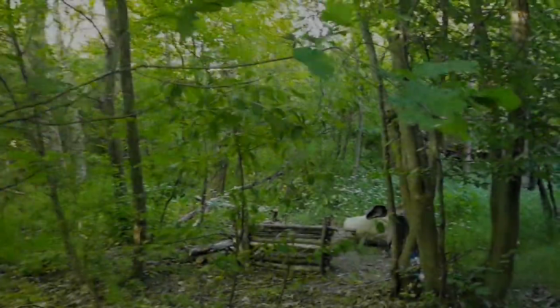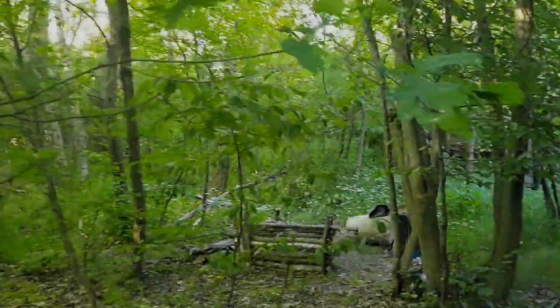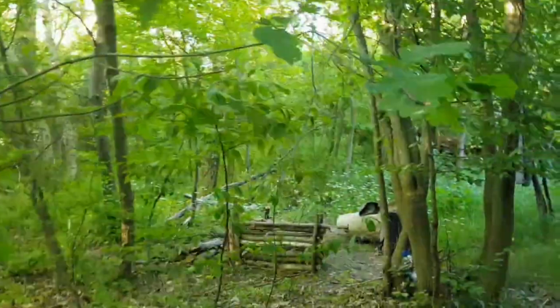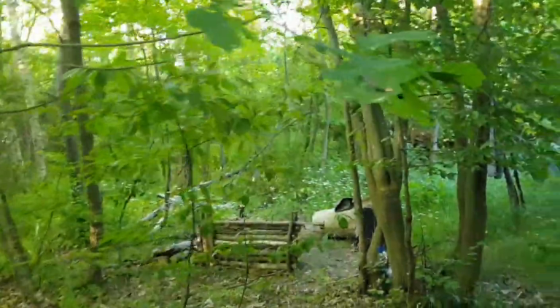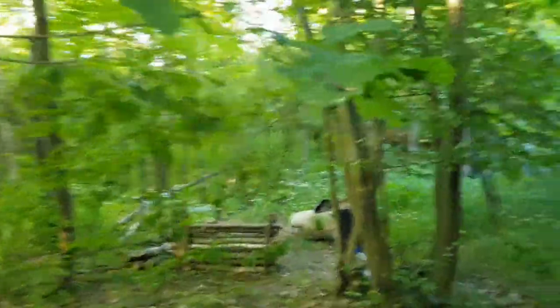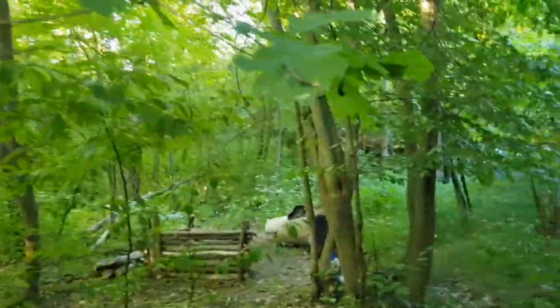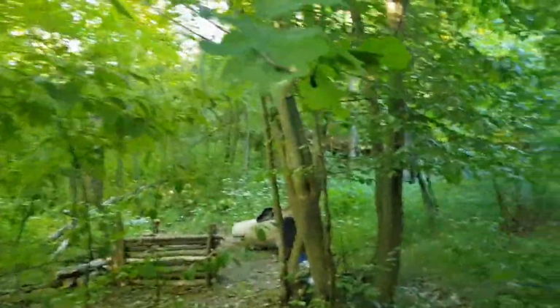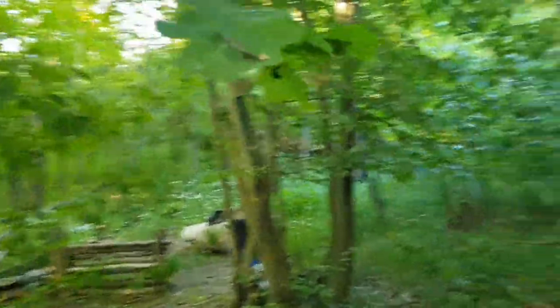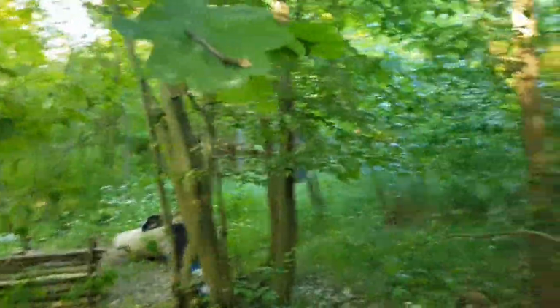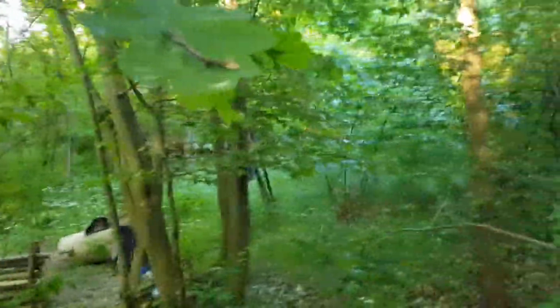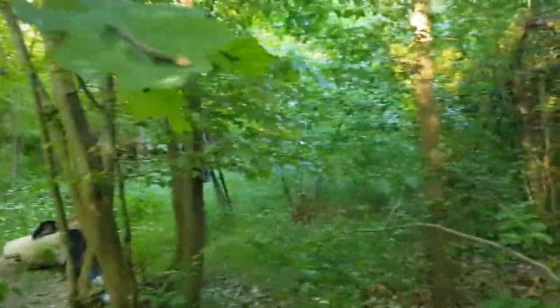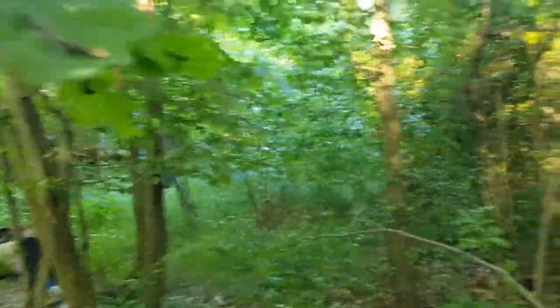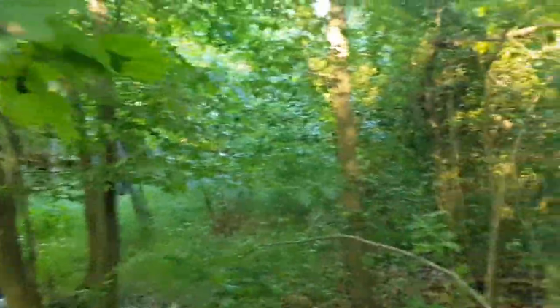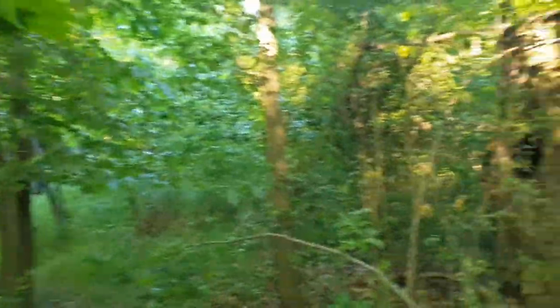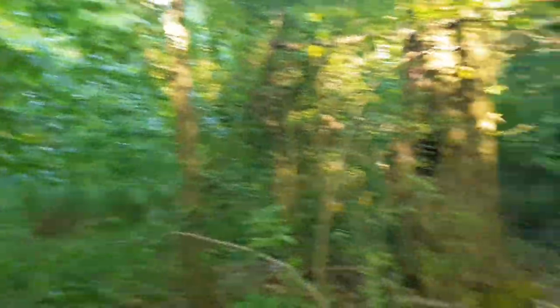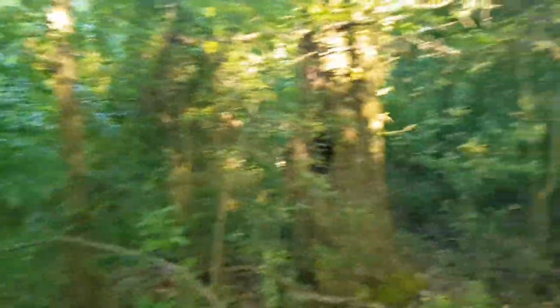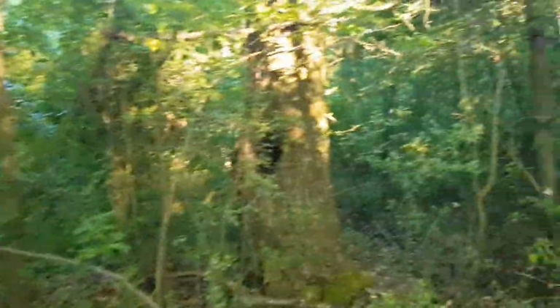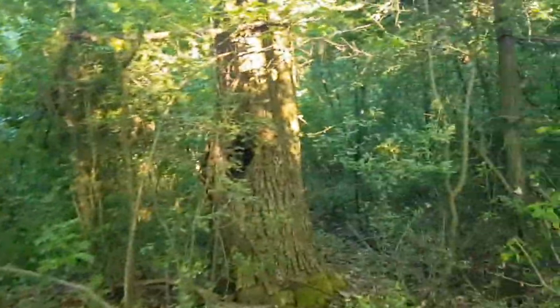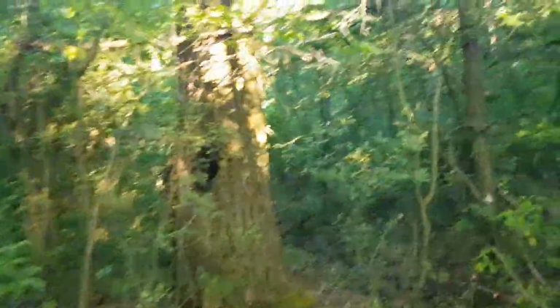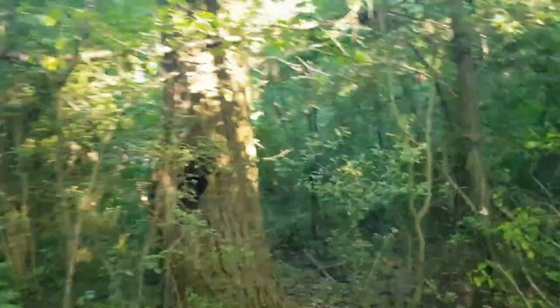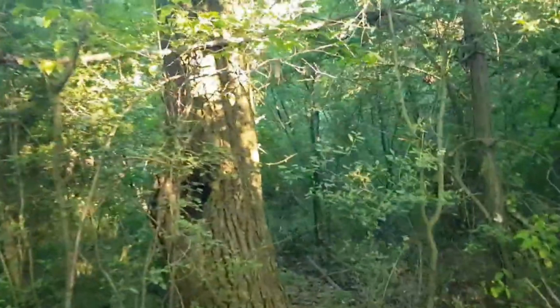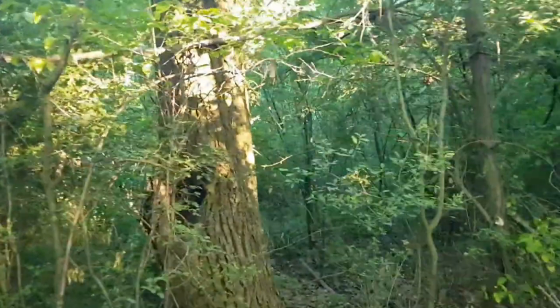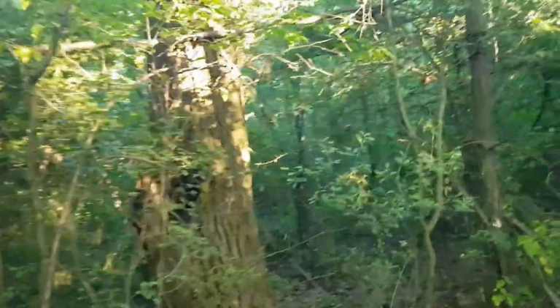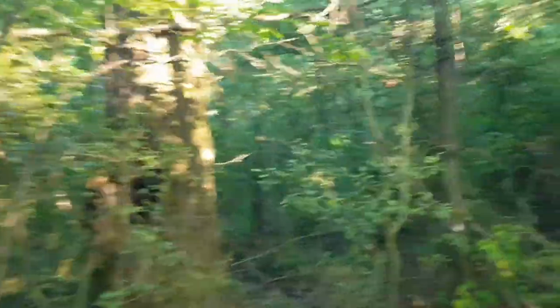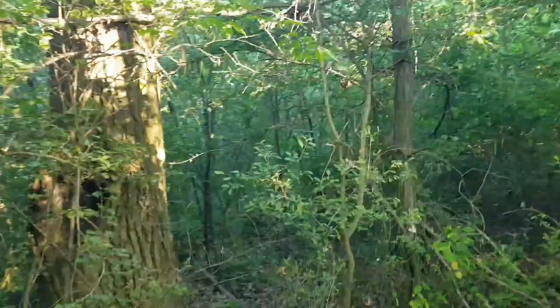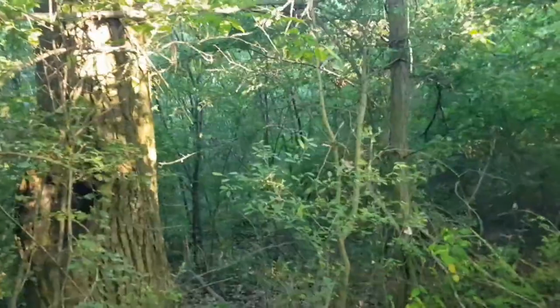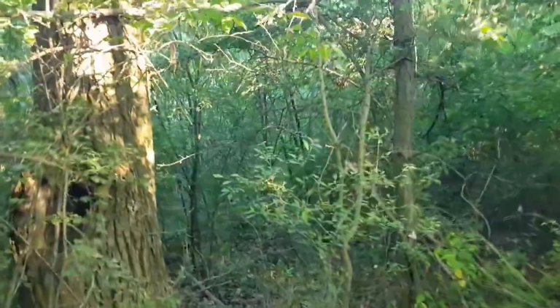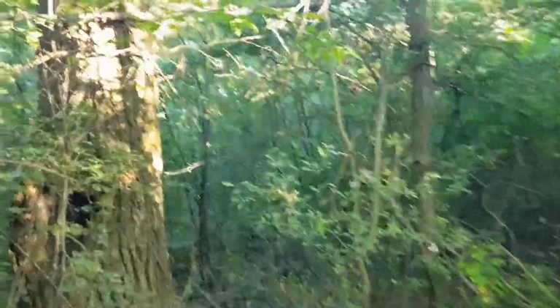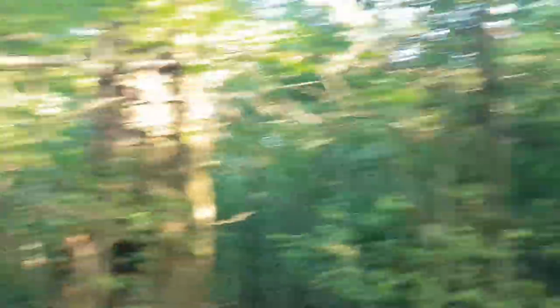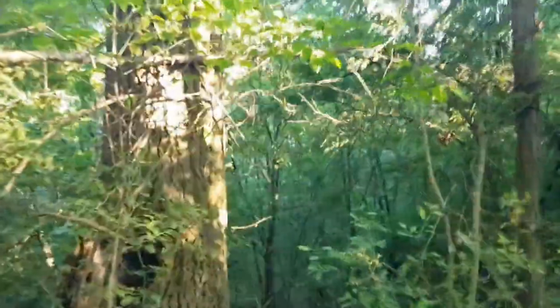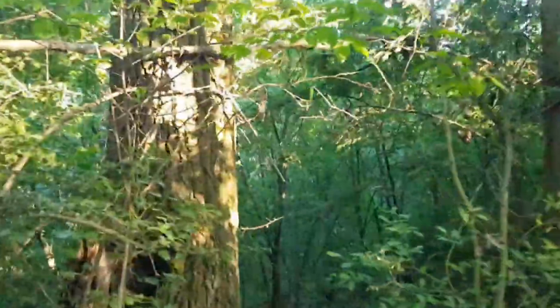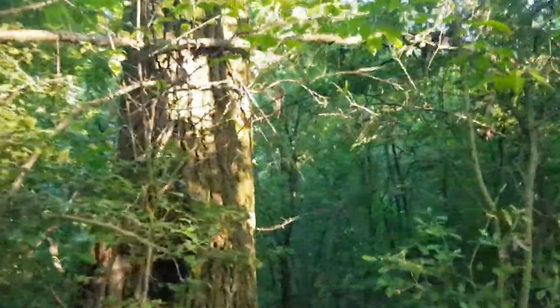Hello everyone. Just taking a wee walk out — first time I've been out for ages.